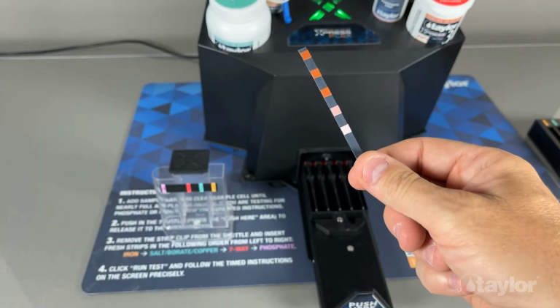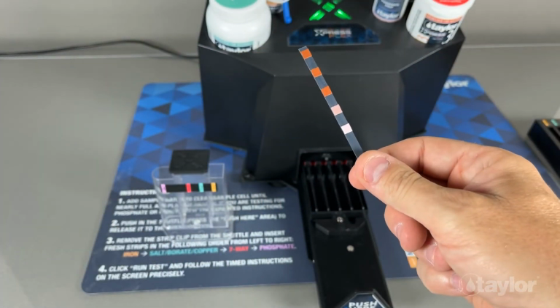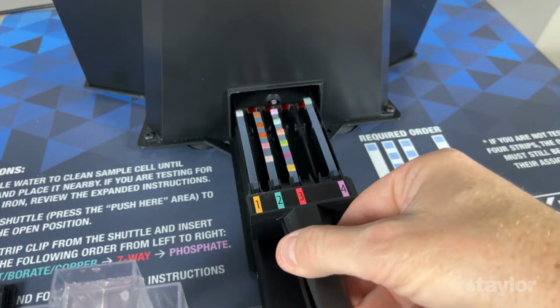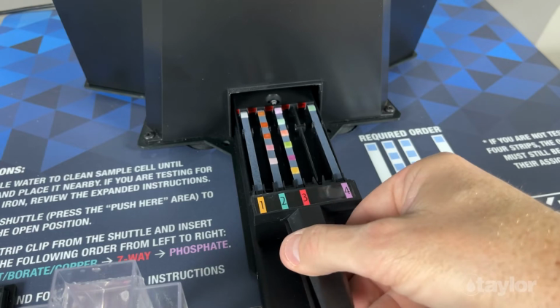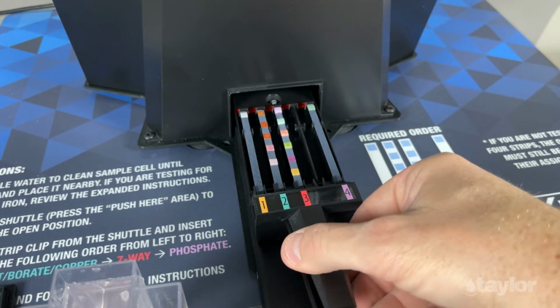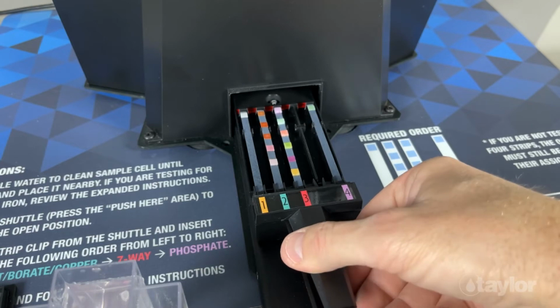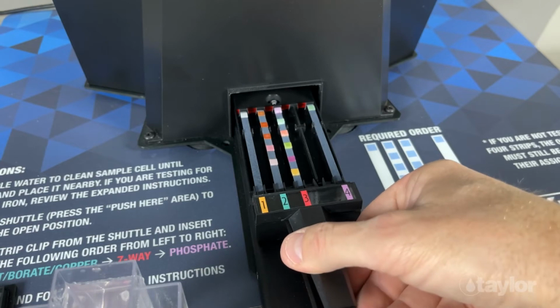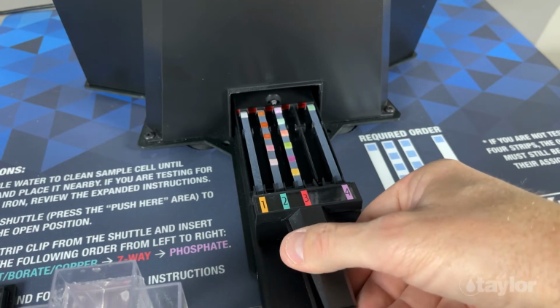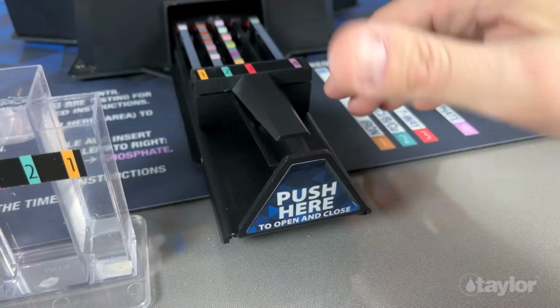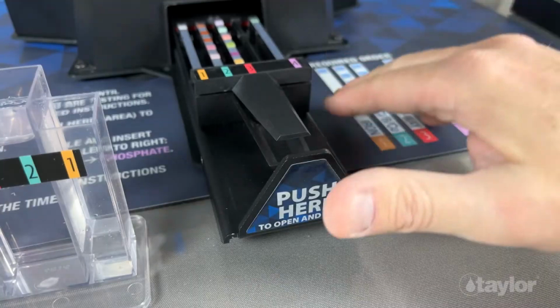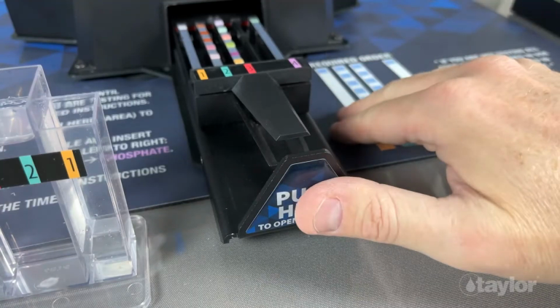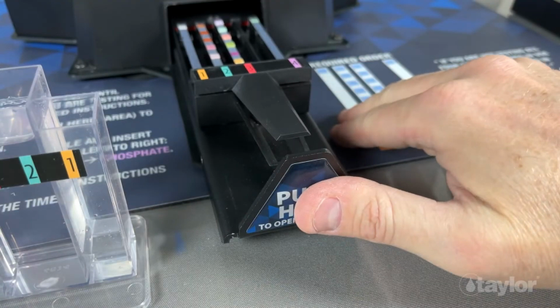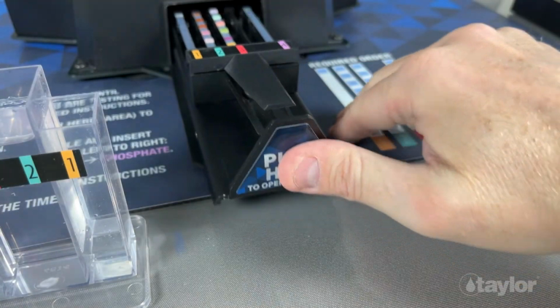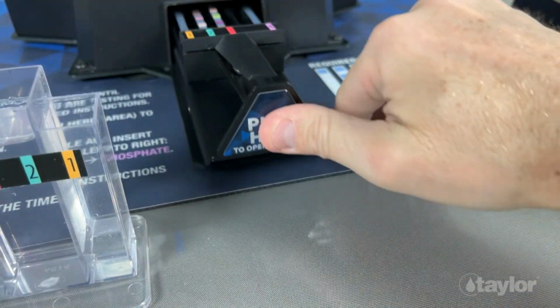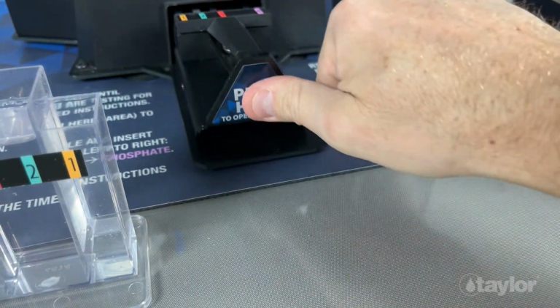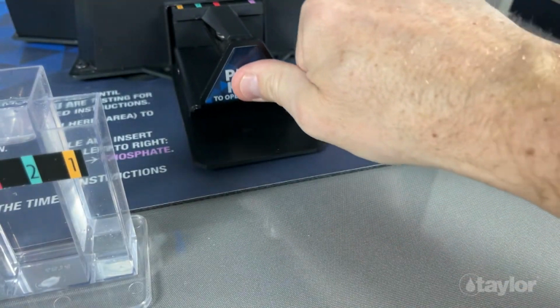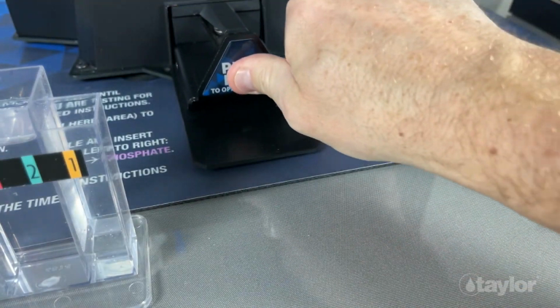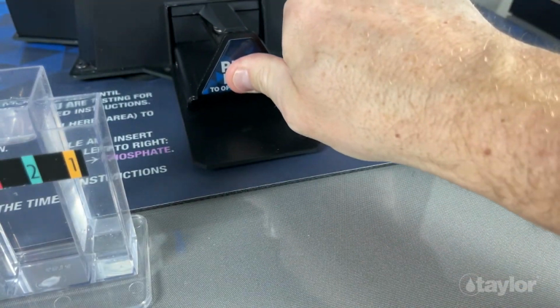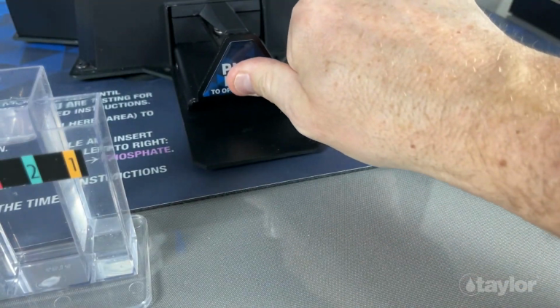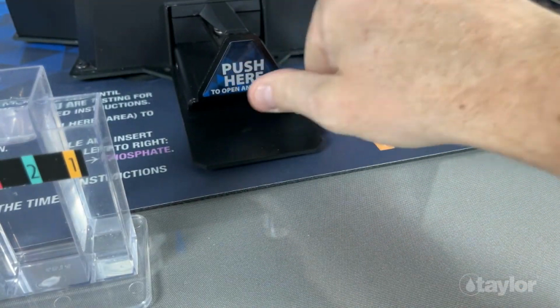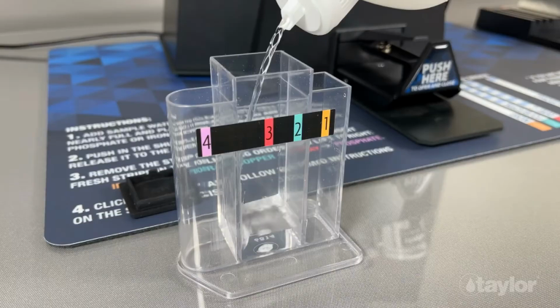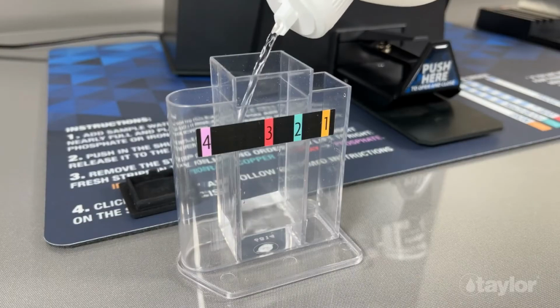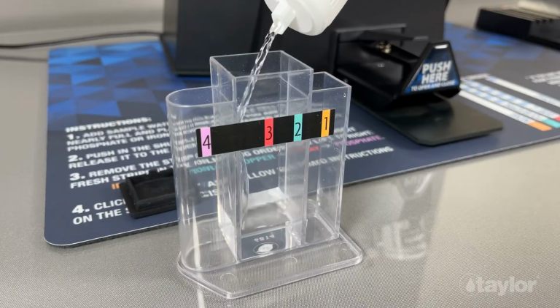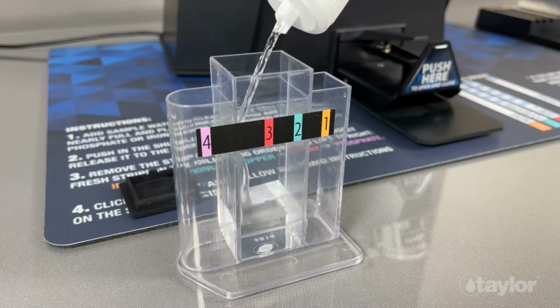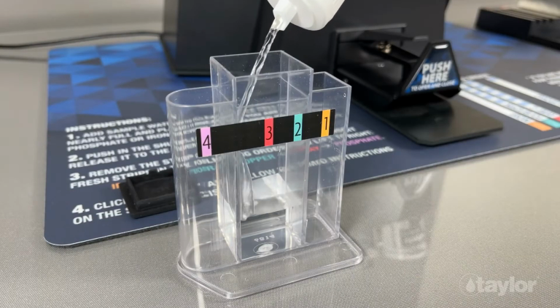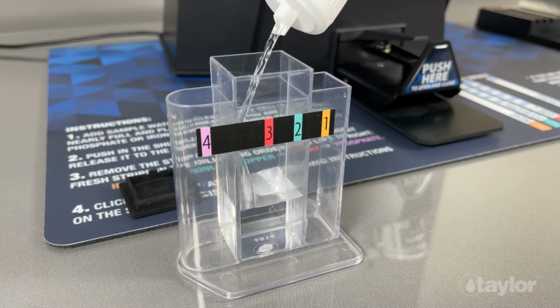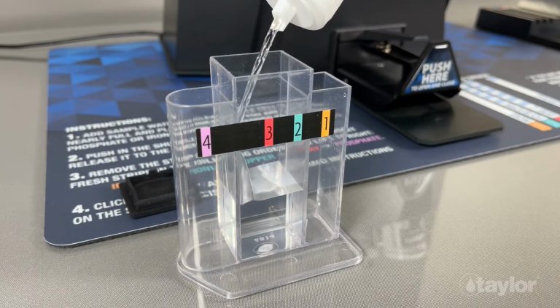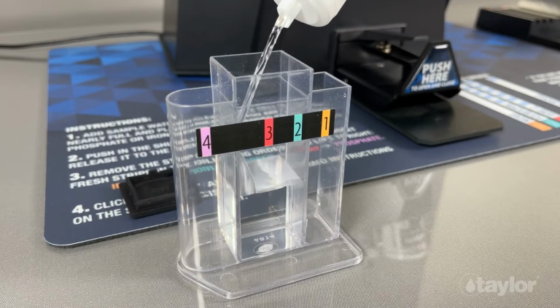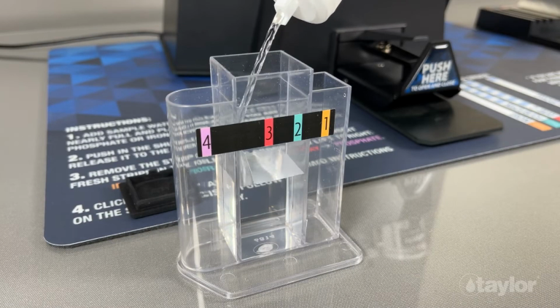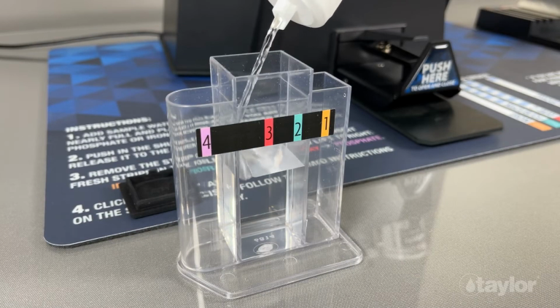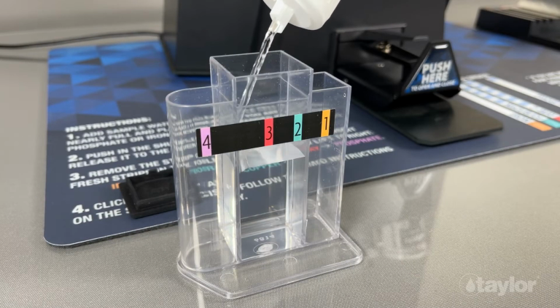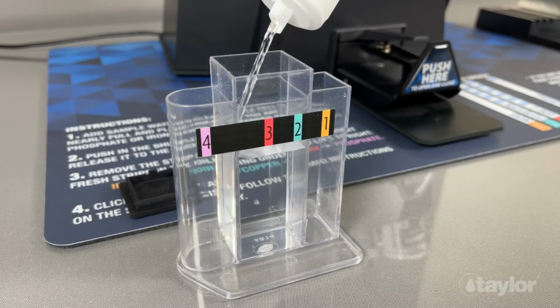If you have multiple samples to be tested, this is a great time to start the prep process for your next test.